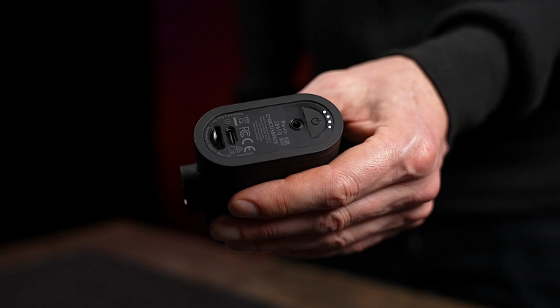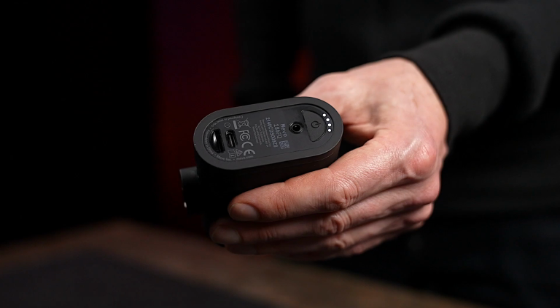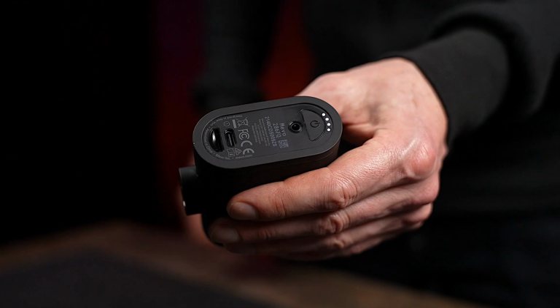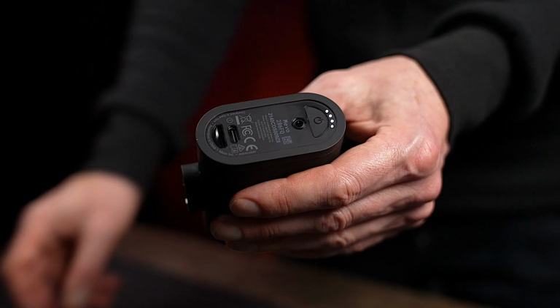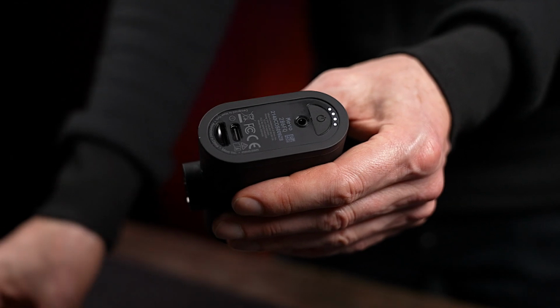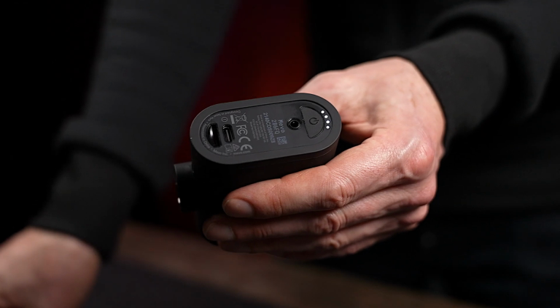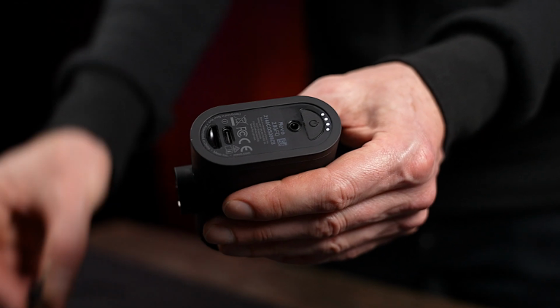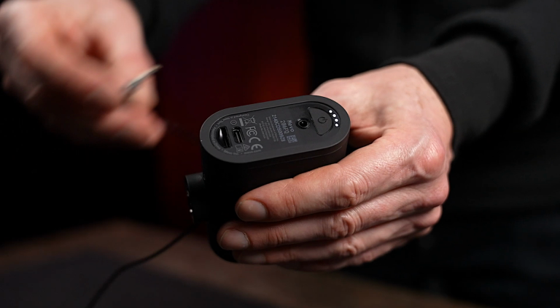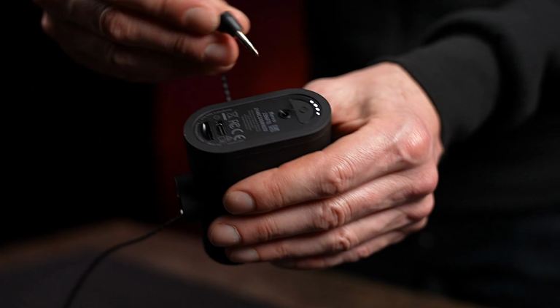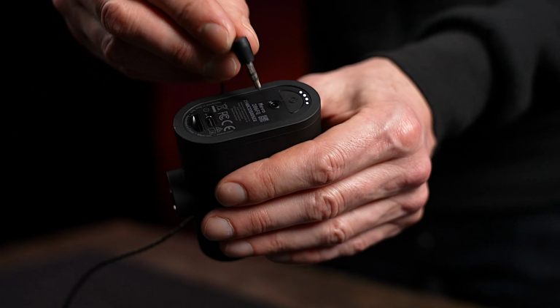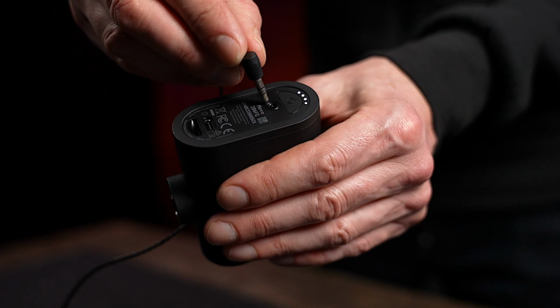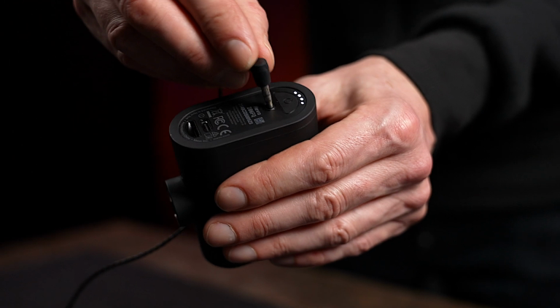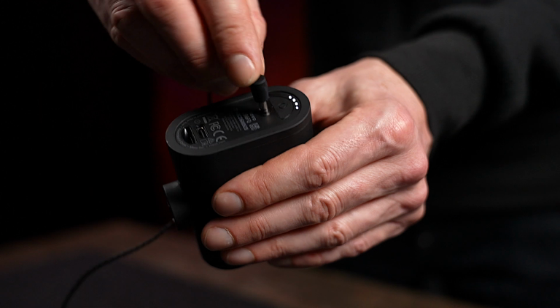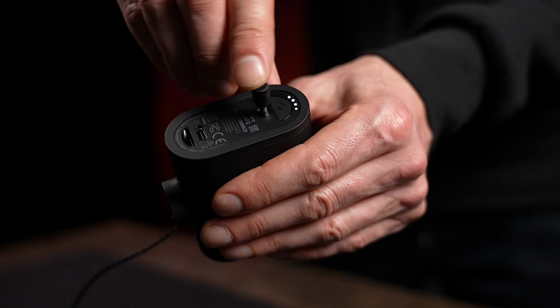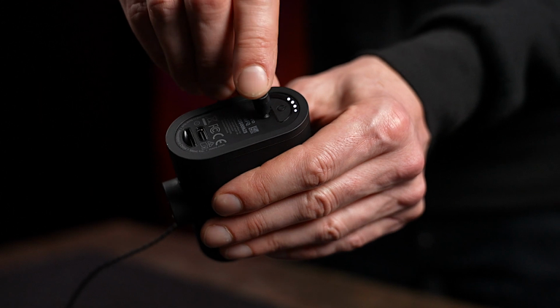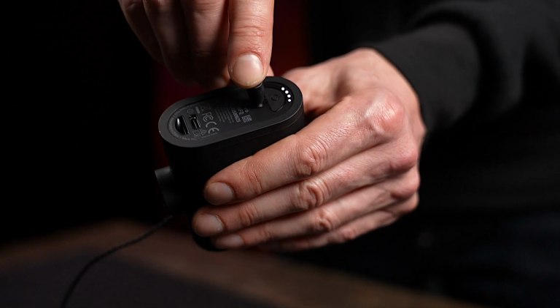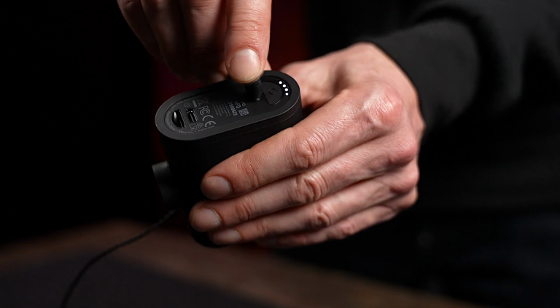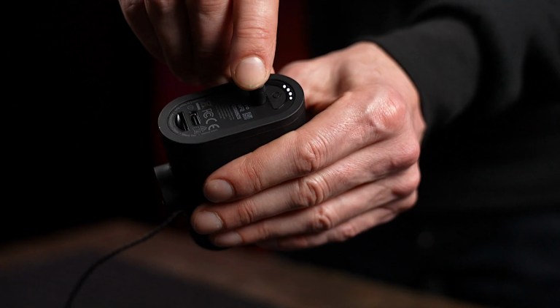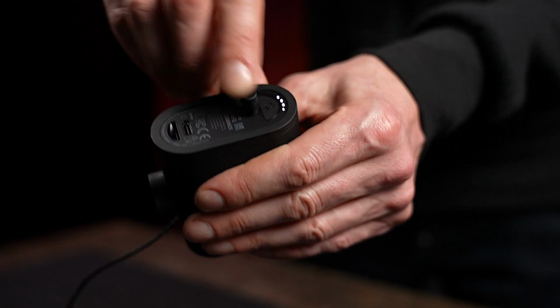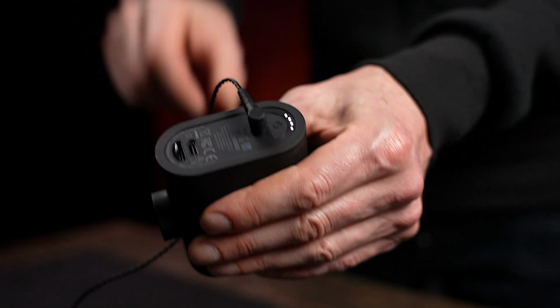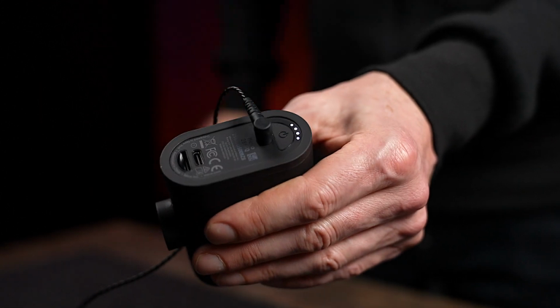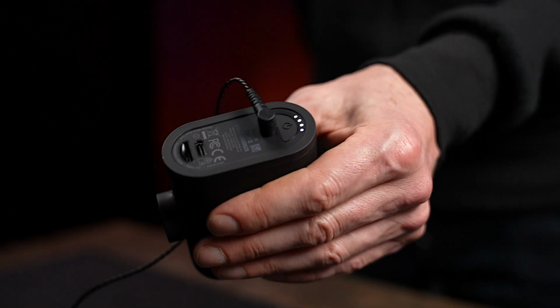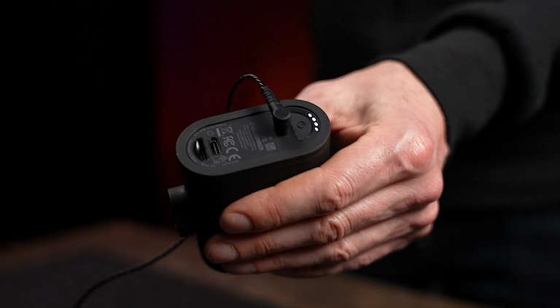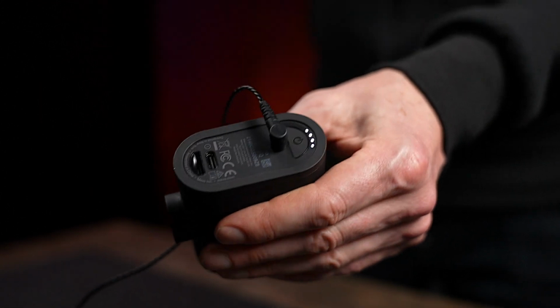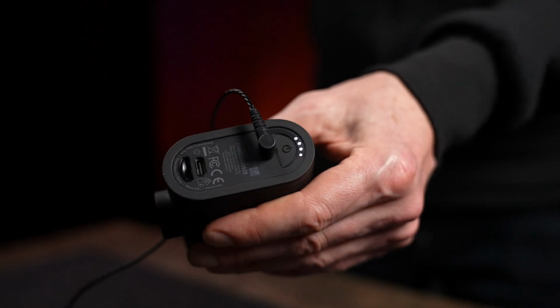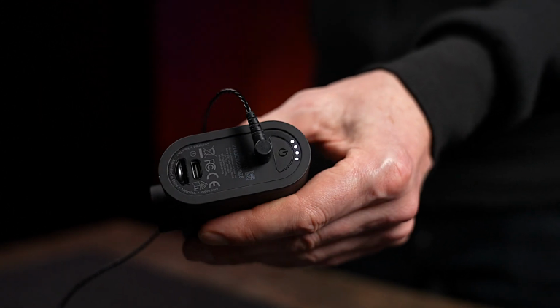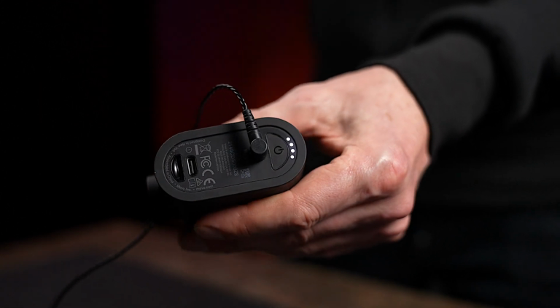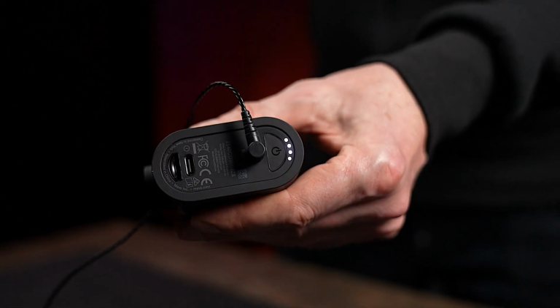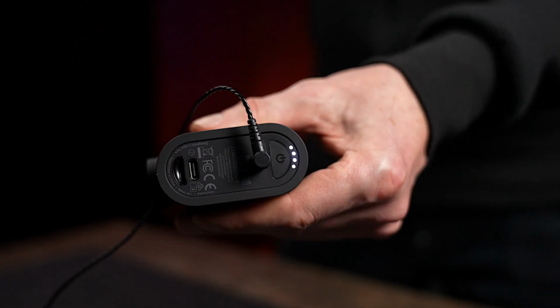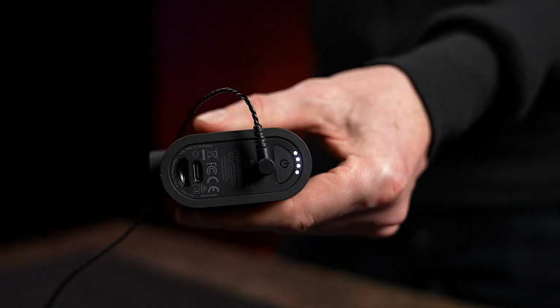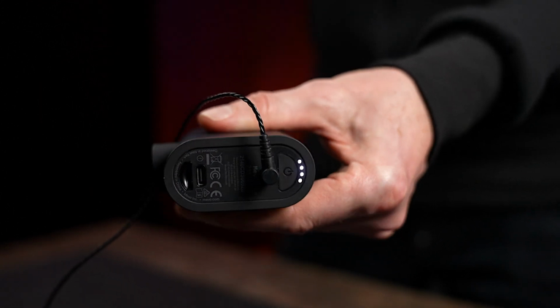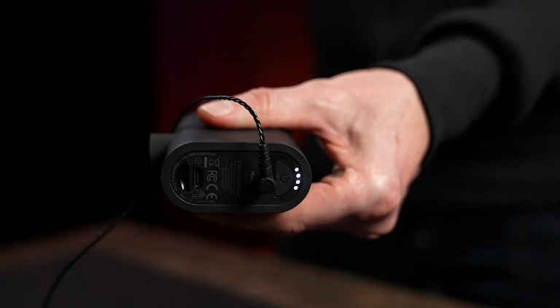If you plug something into the 3.5mm audio input jack, it'll automatically override the internal mics on the Mevo.